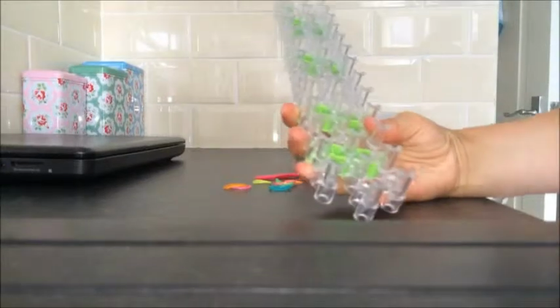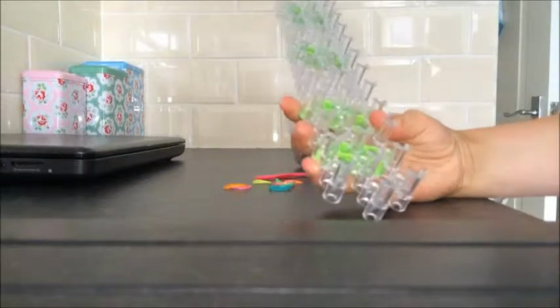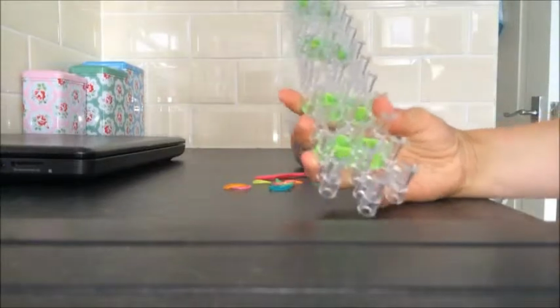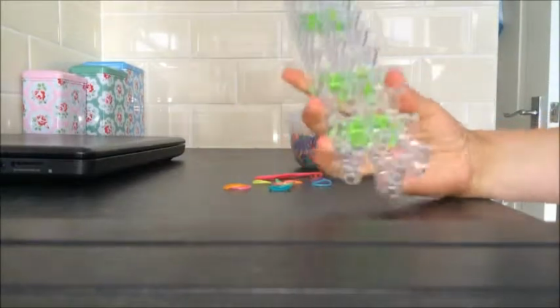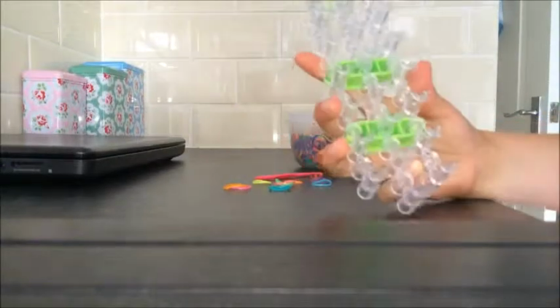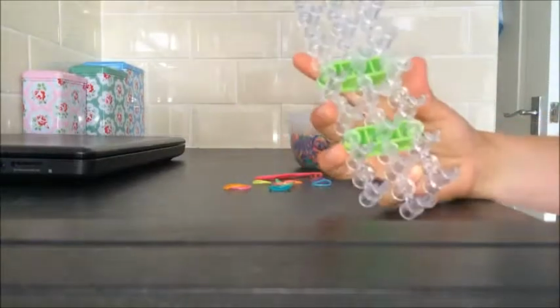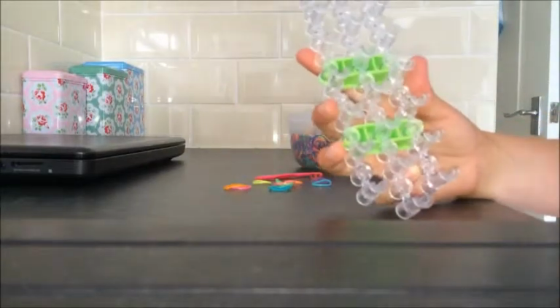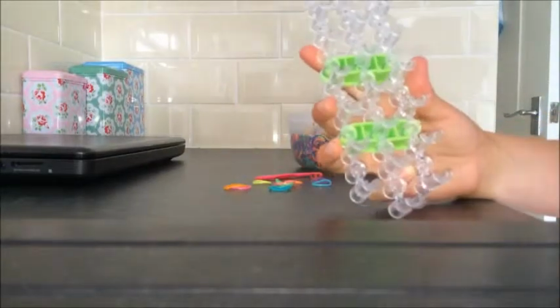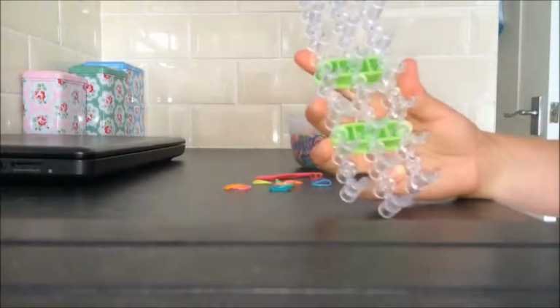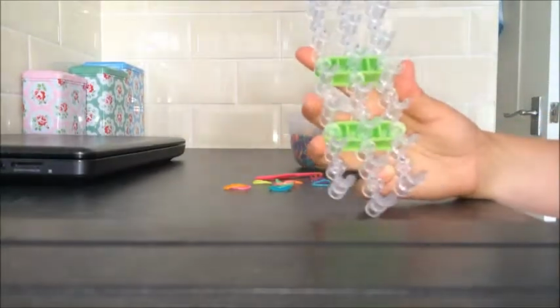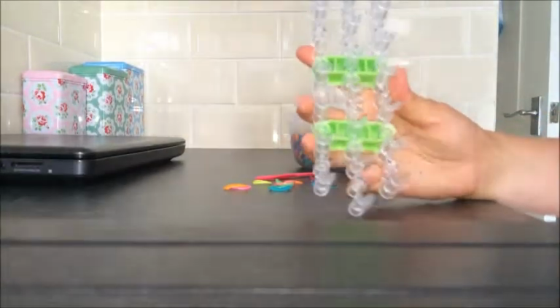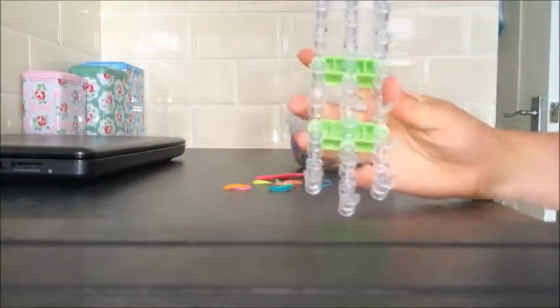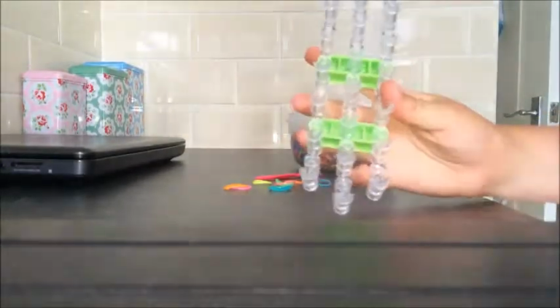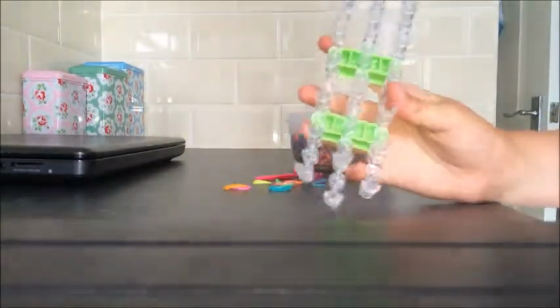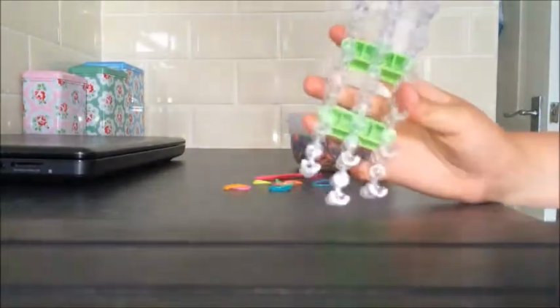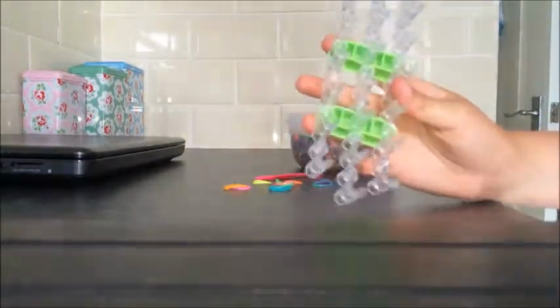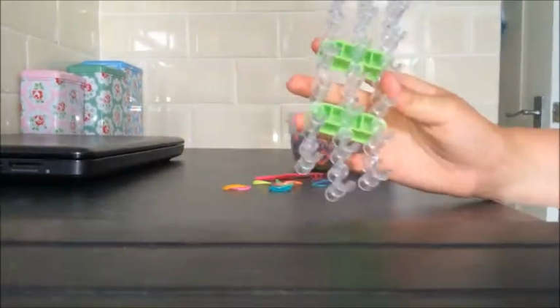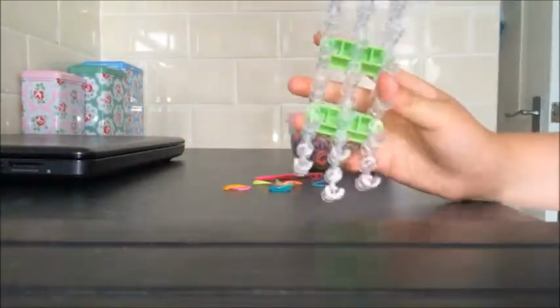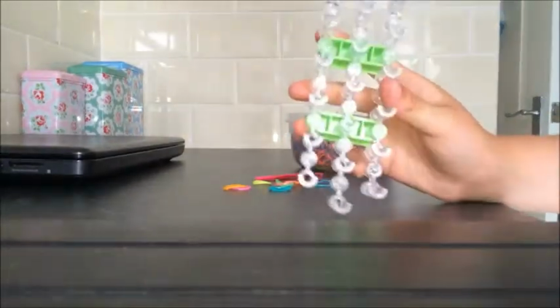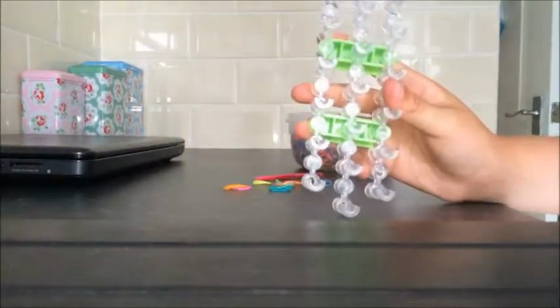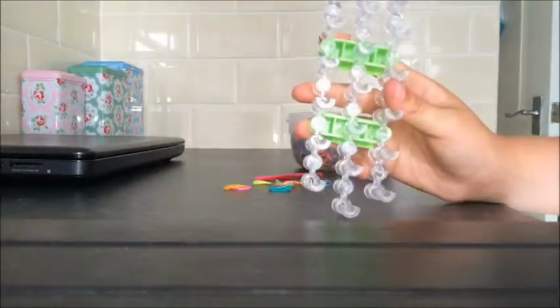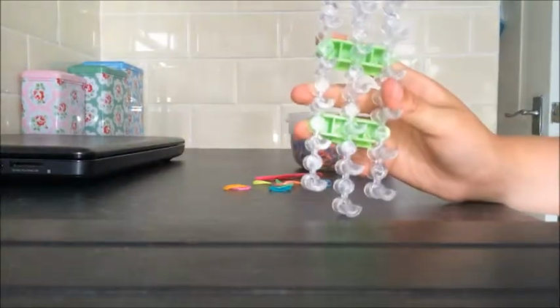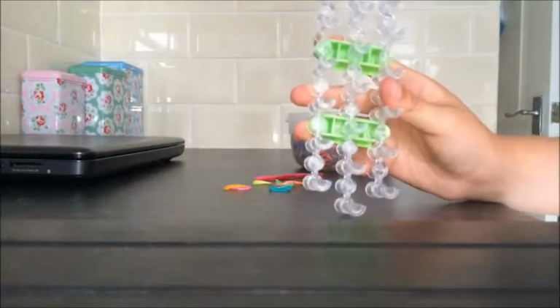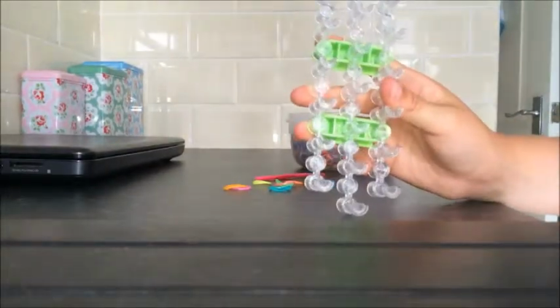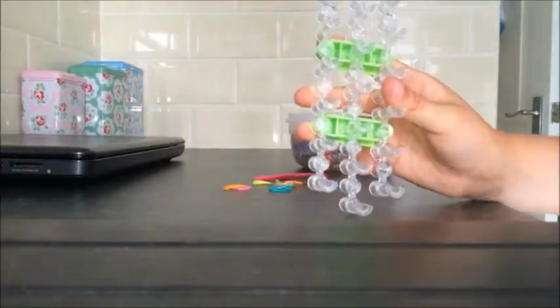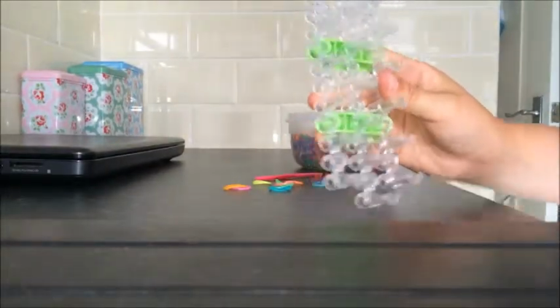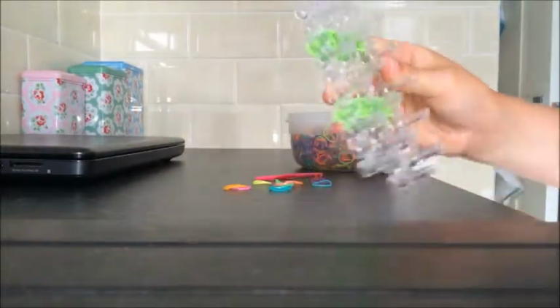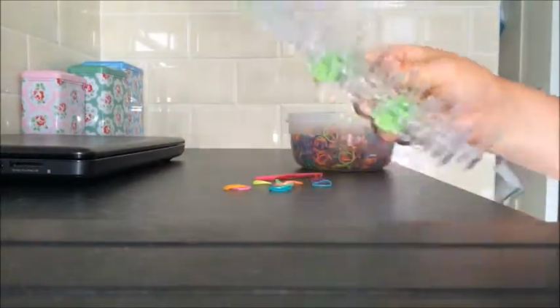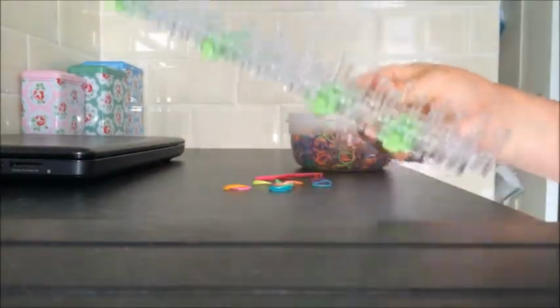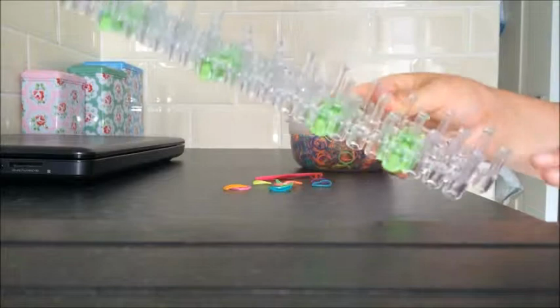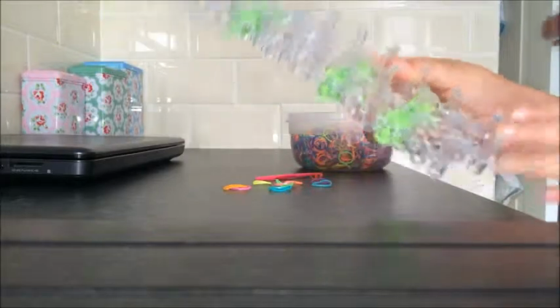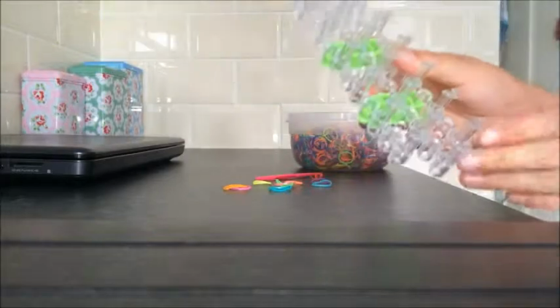Hi guys, today I'm going to be showing you how to make a normal bracelet for starters using Rainbow Loom.